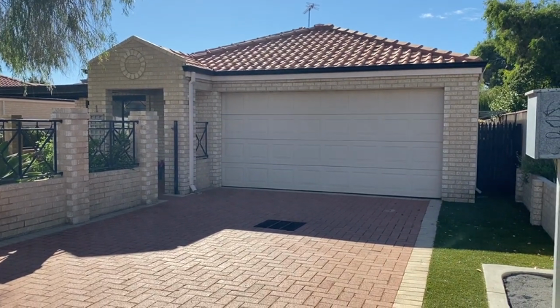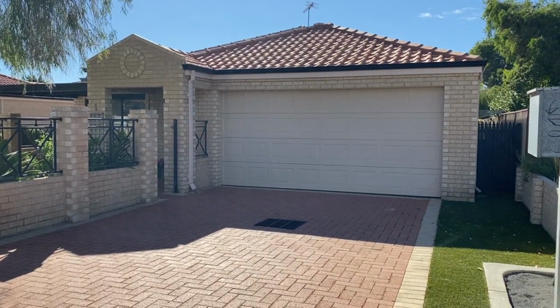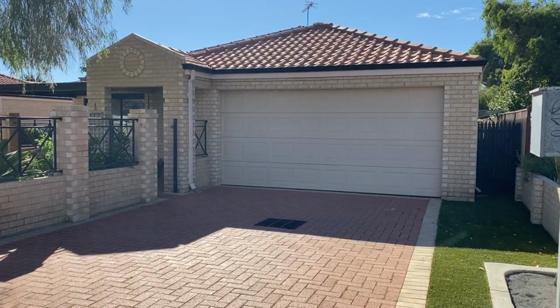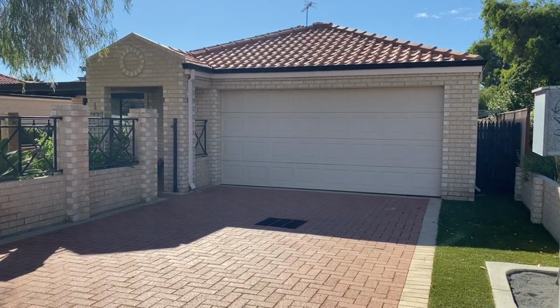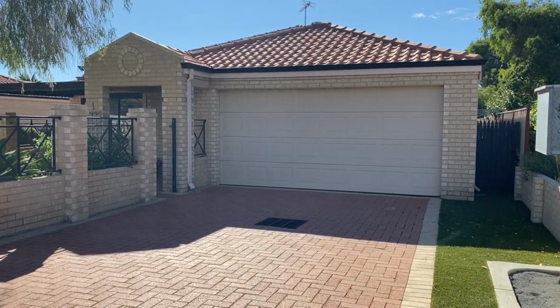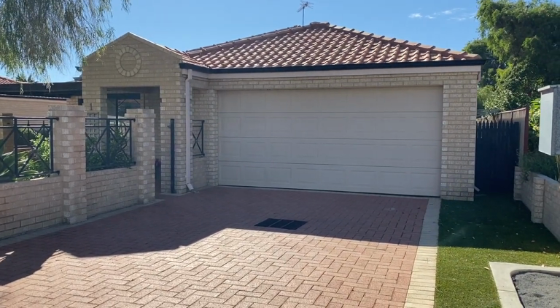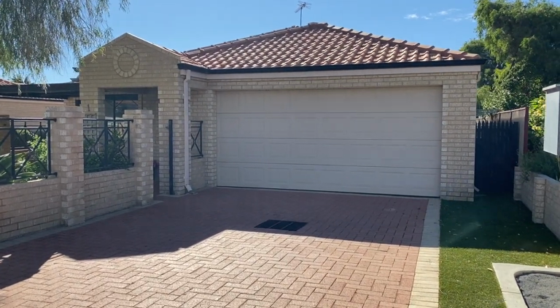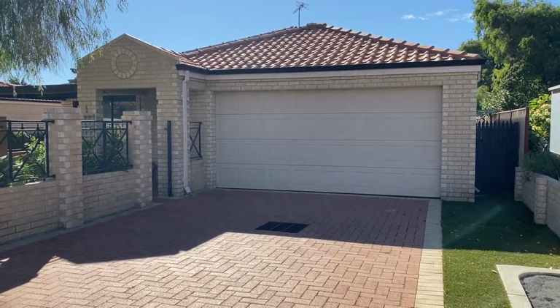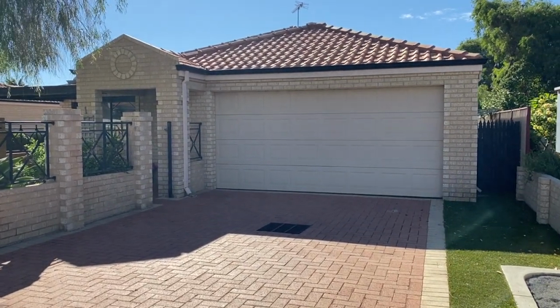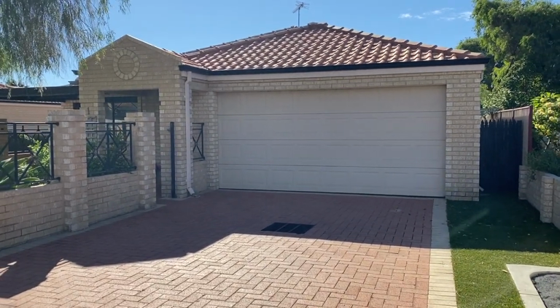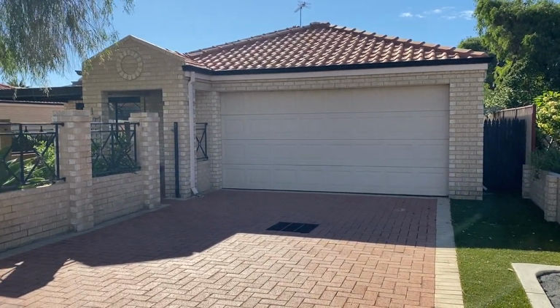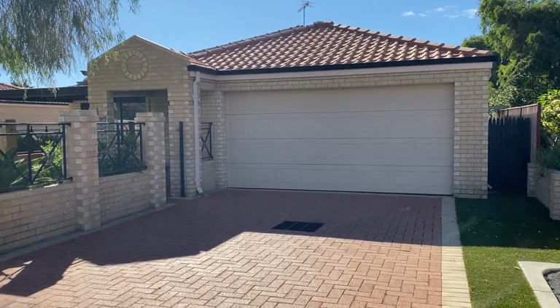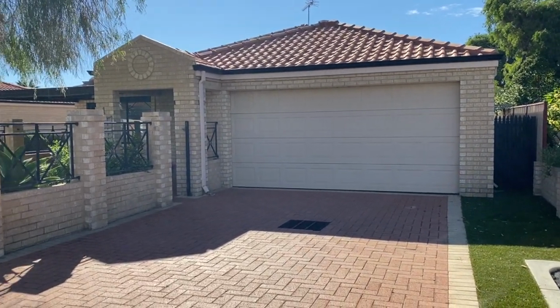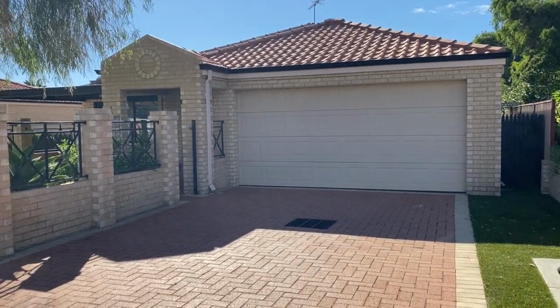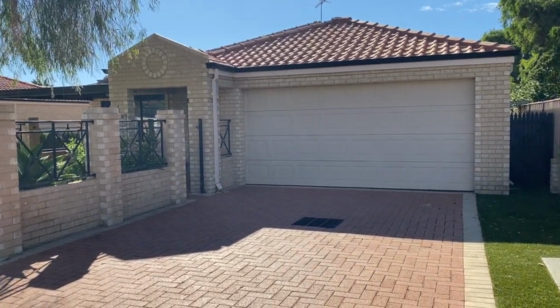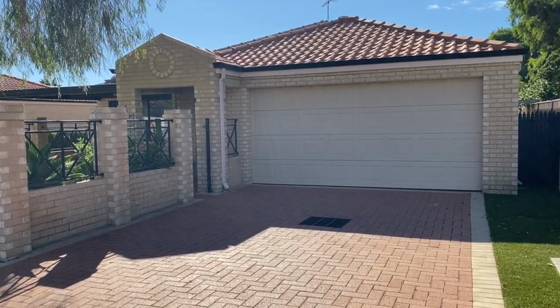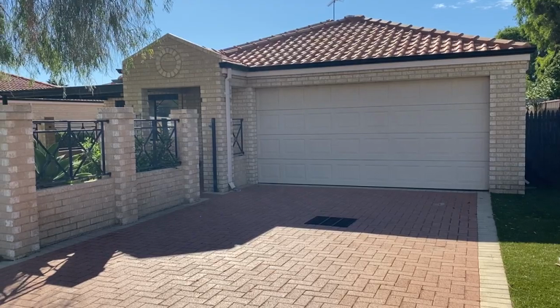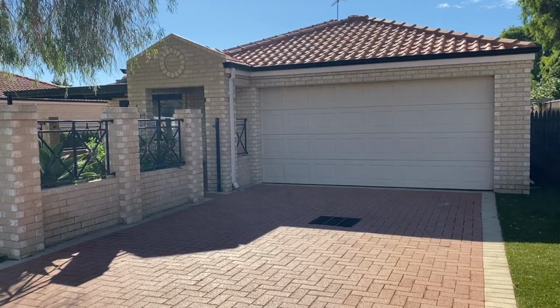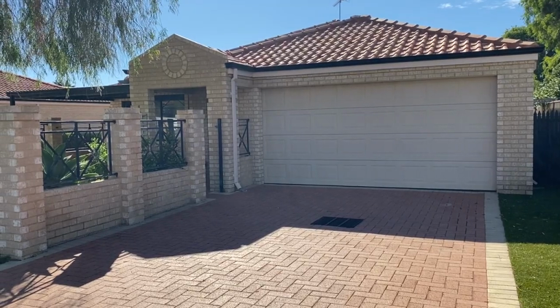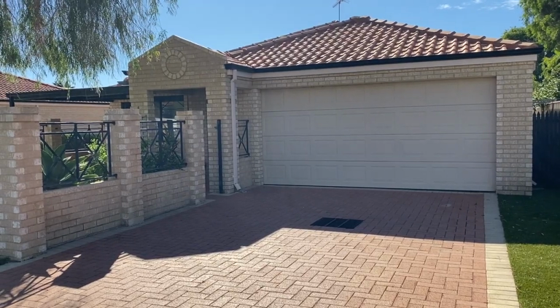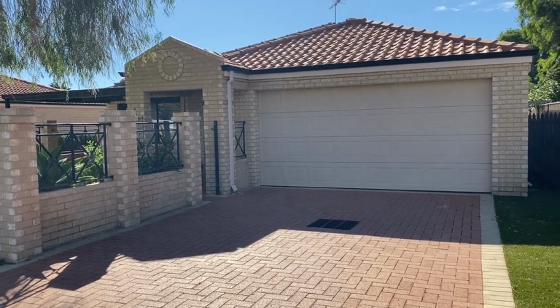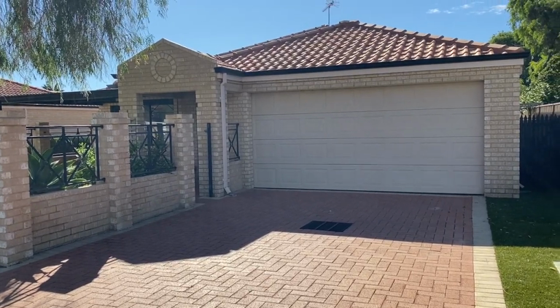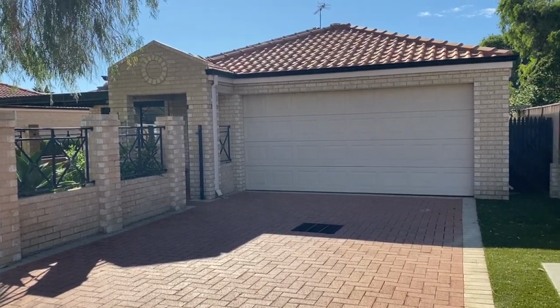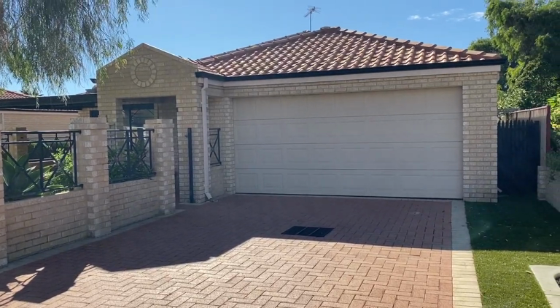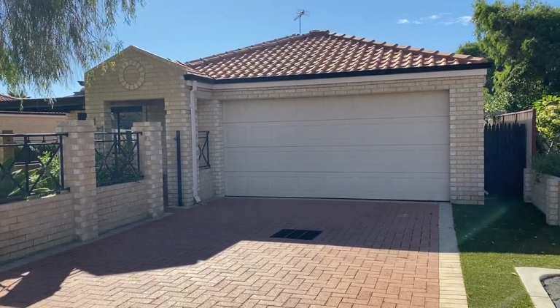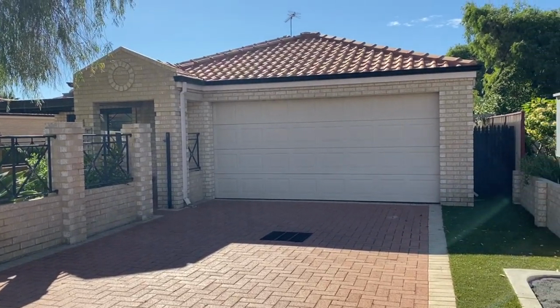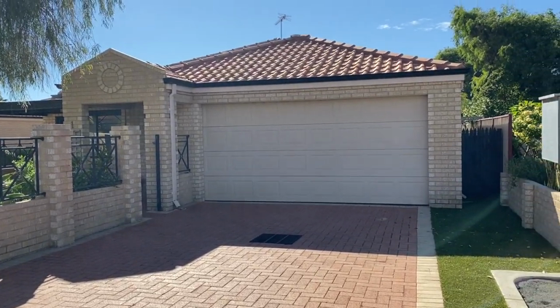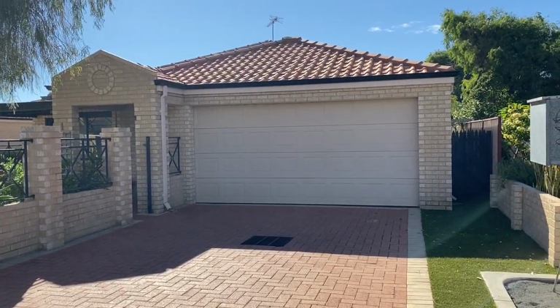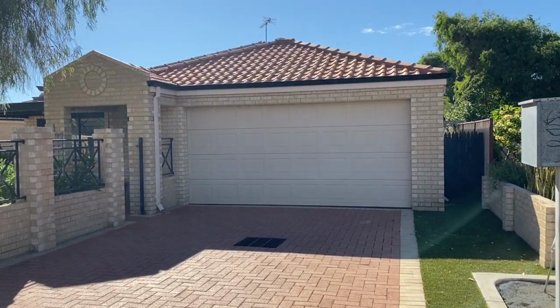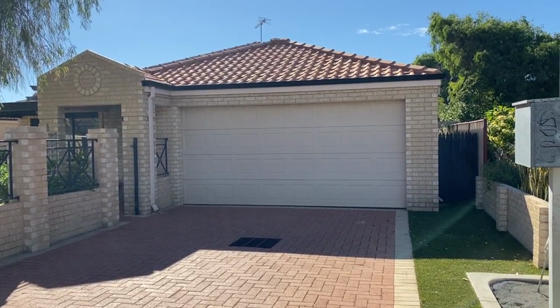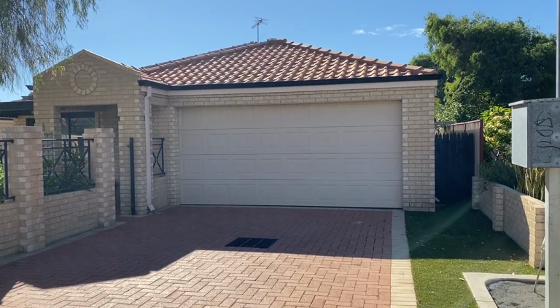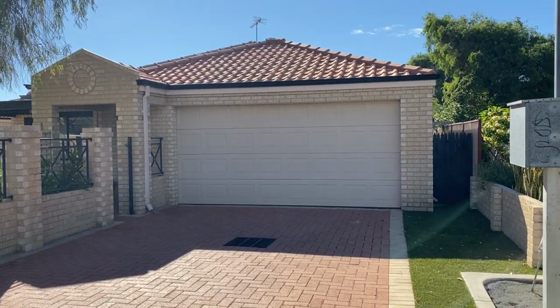Good morning. I'm just going to do a quick walkthrough here at Unit 1, Number 15 Gale Street in West Busselton.